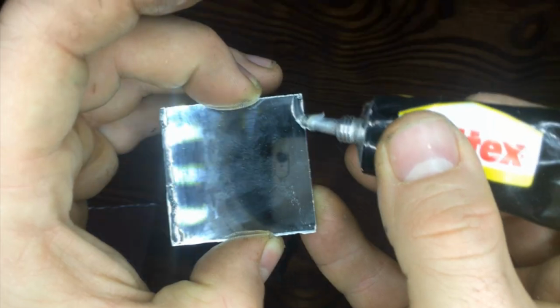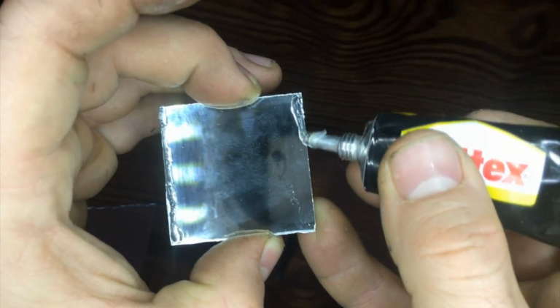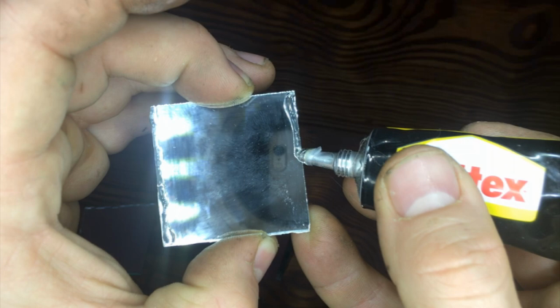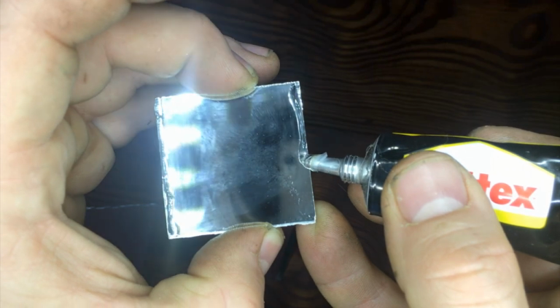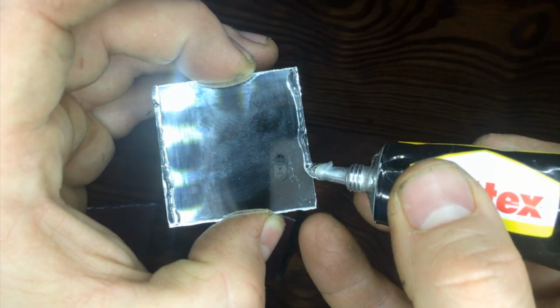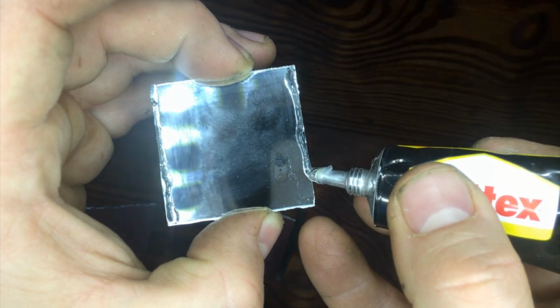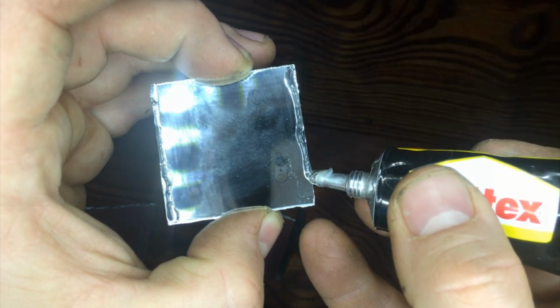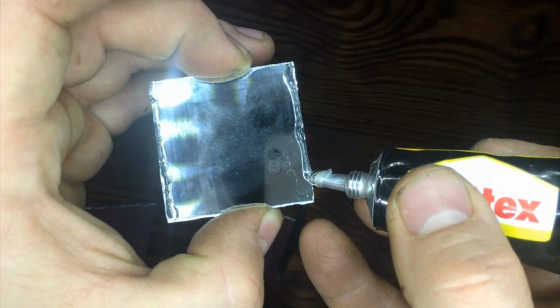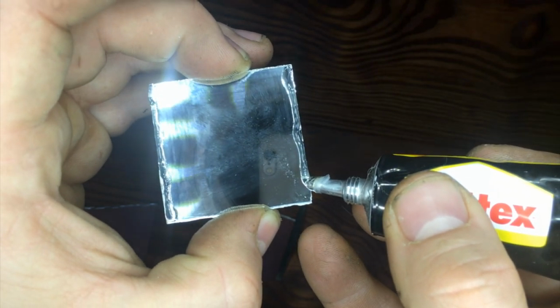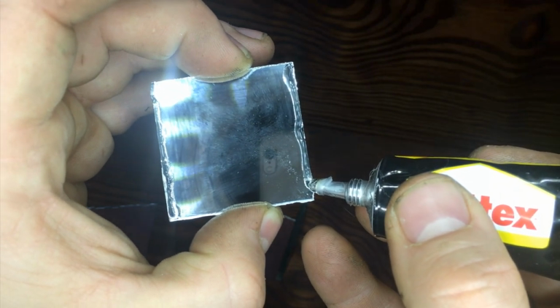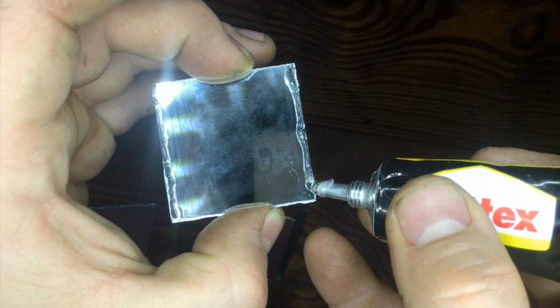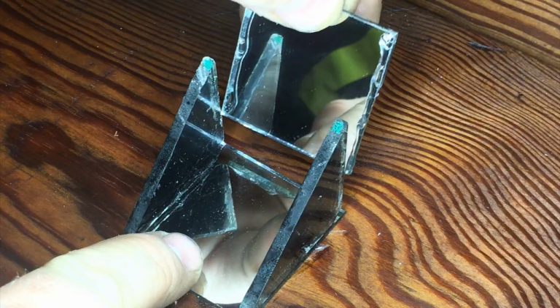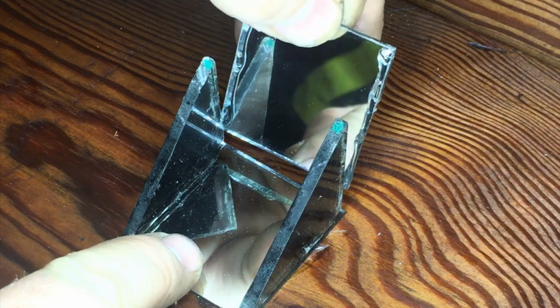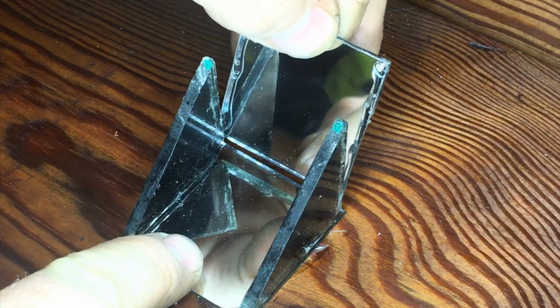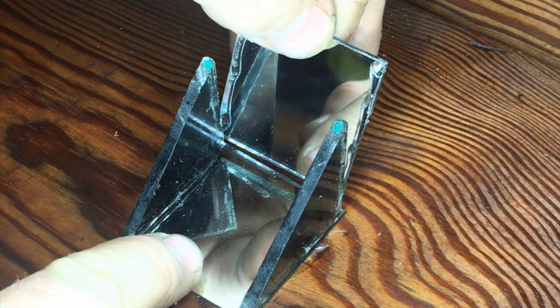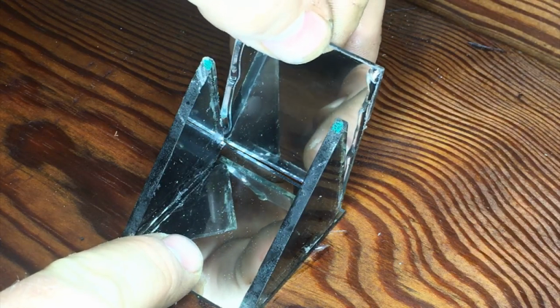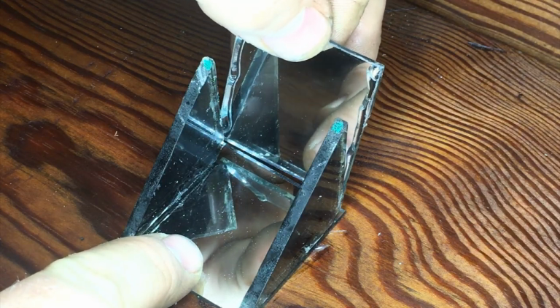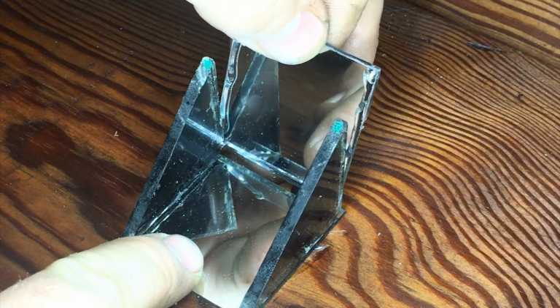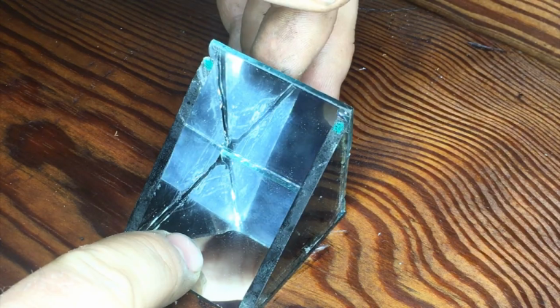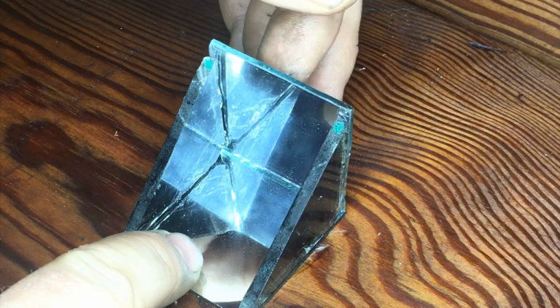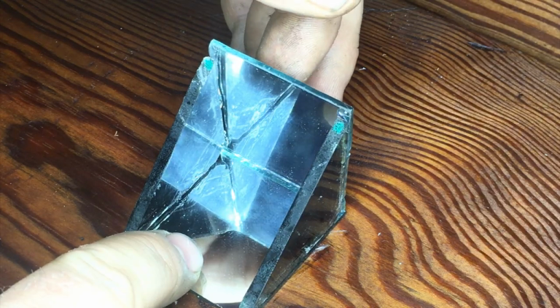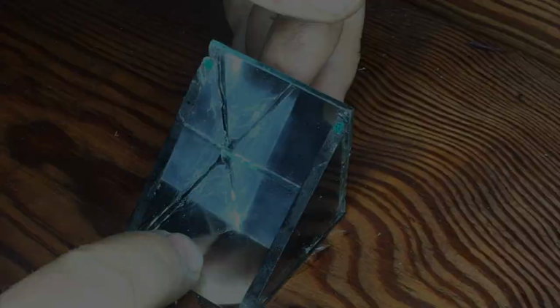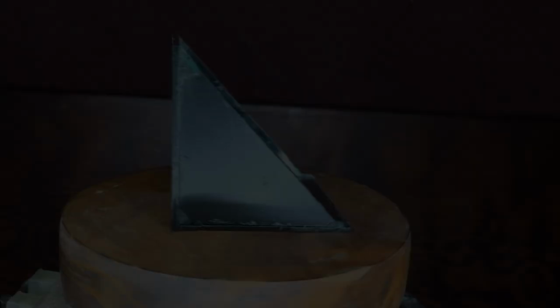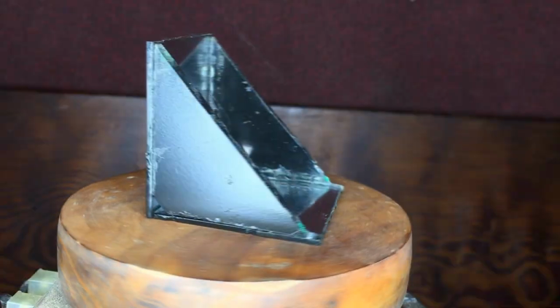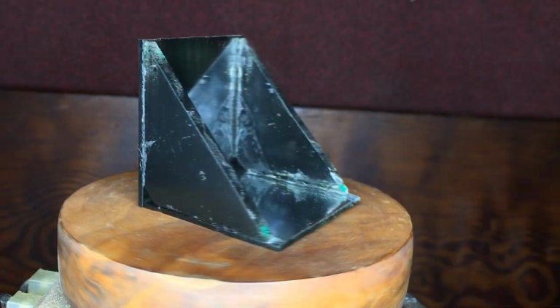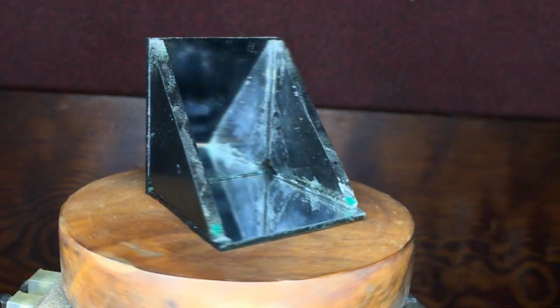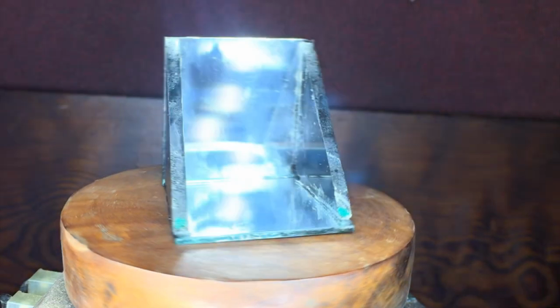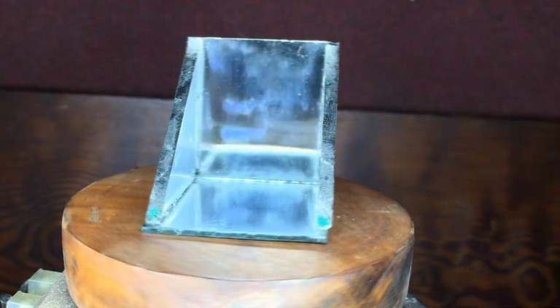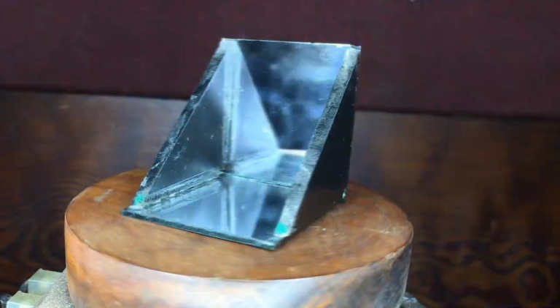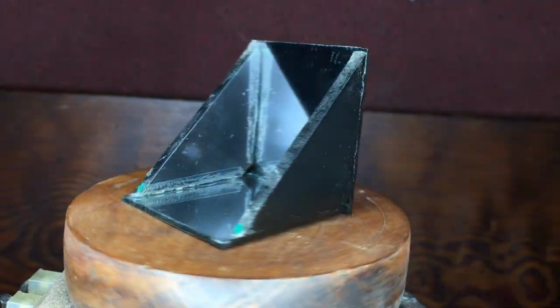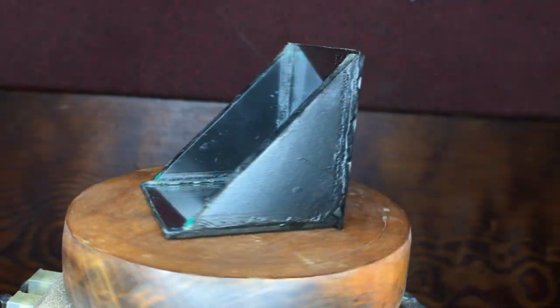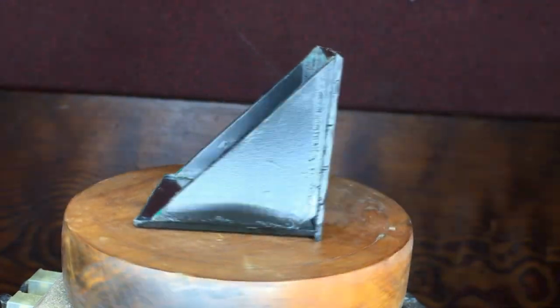Don't use too much glue otherwise everything gets dirty. Let the glue dry overnight. This is the result.